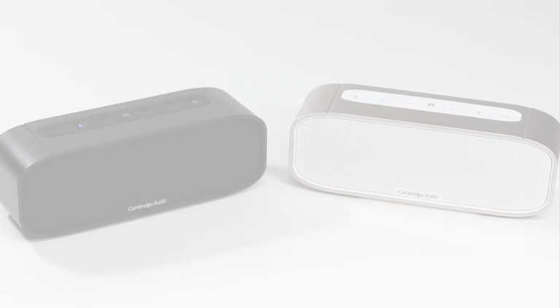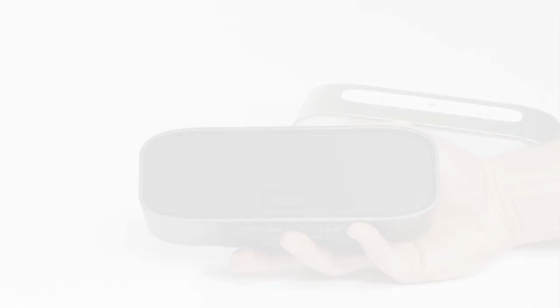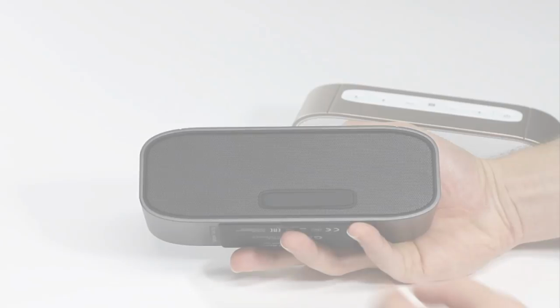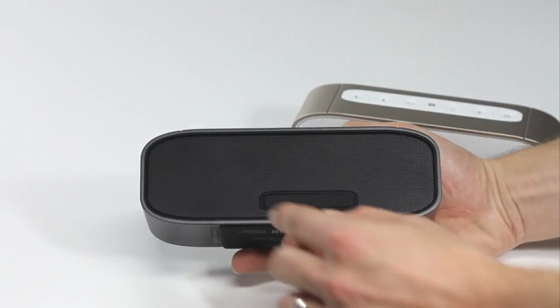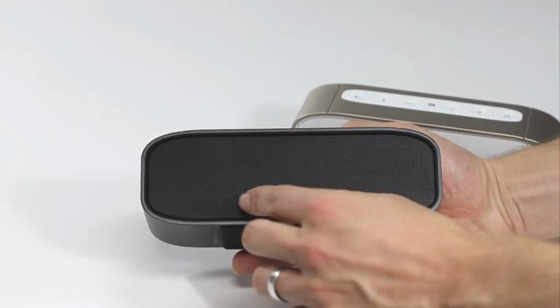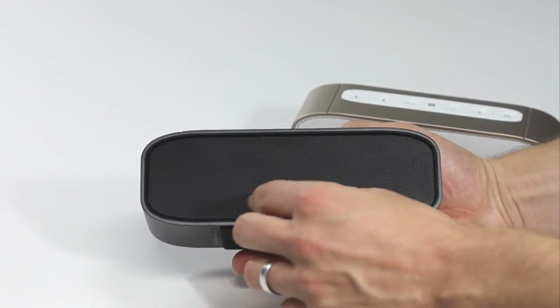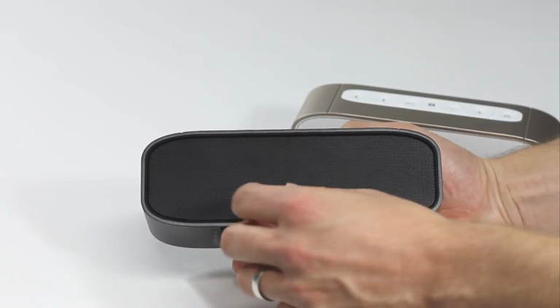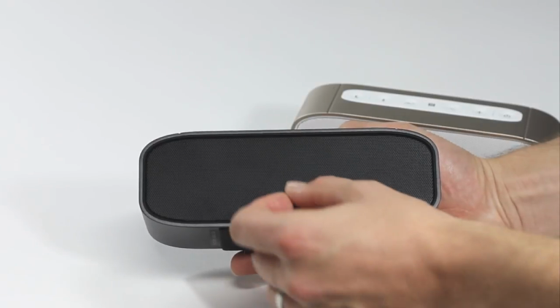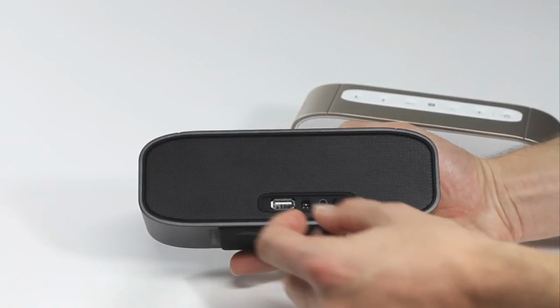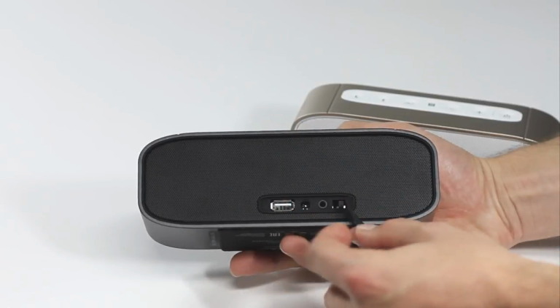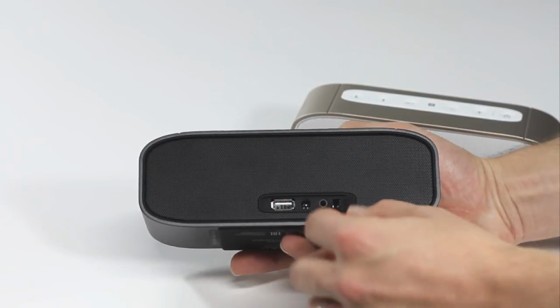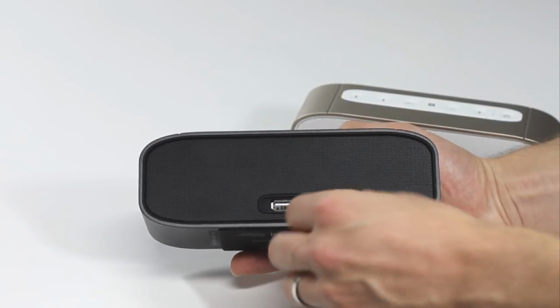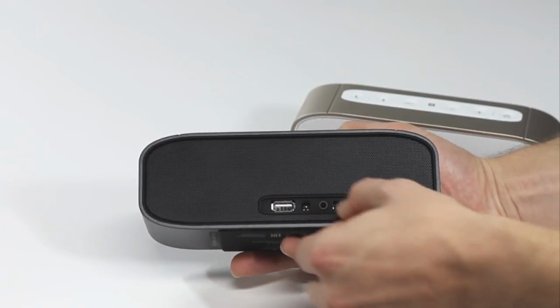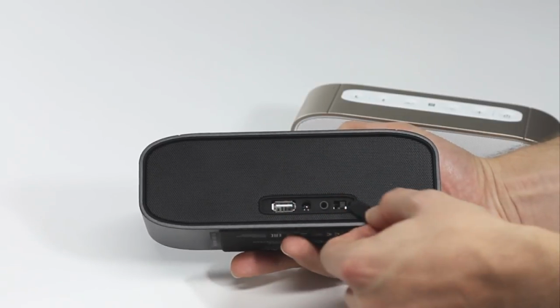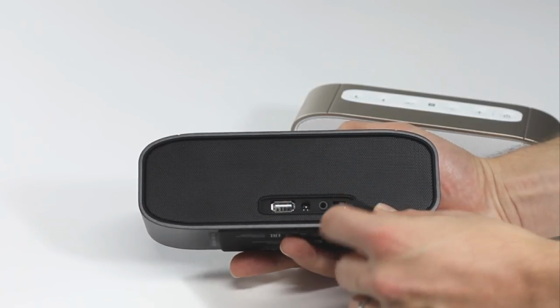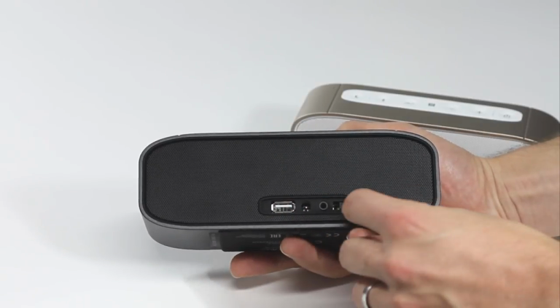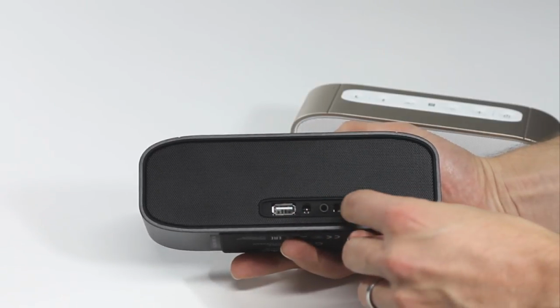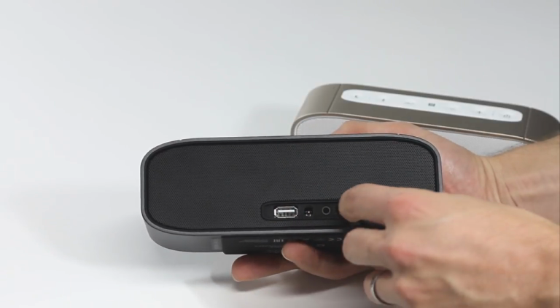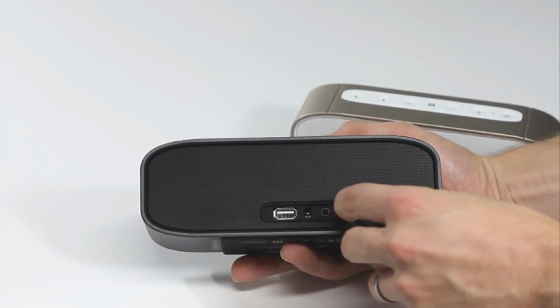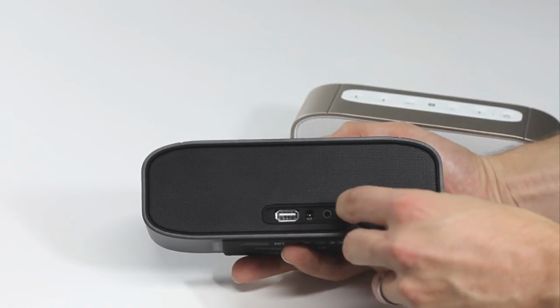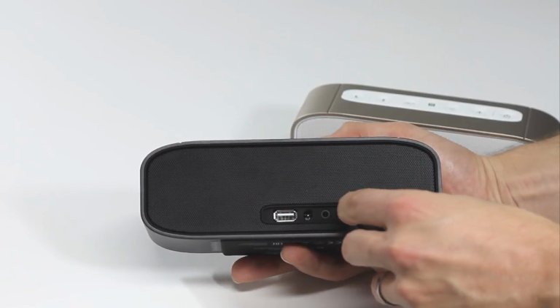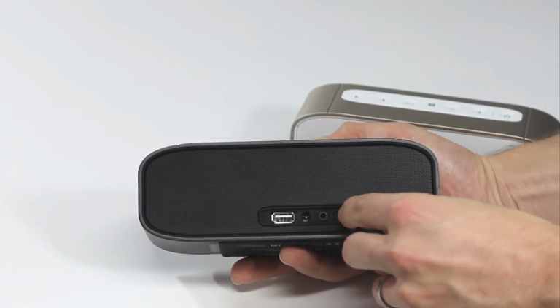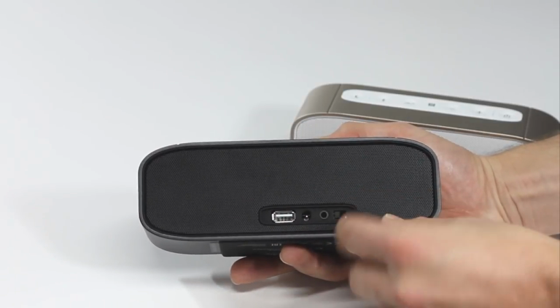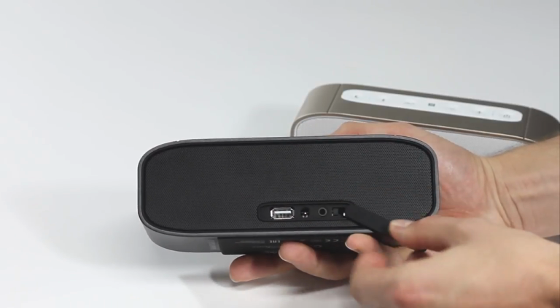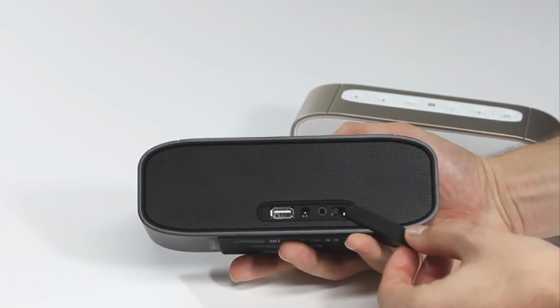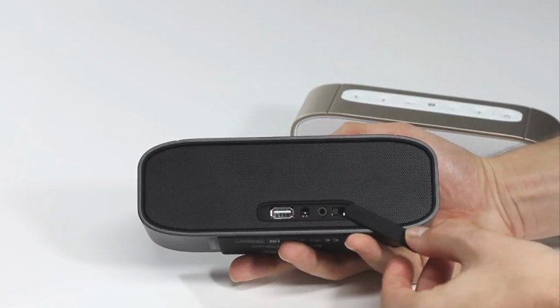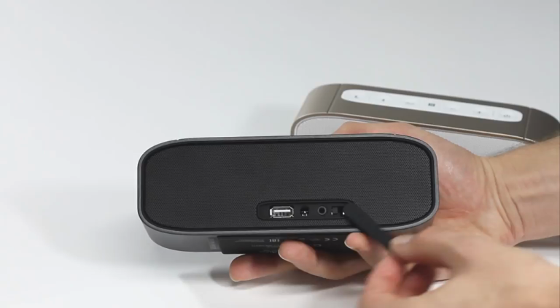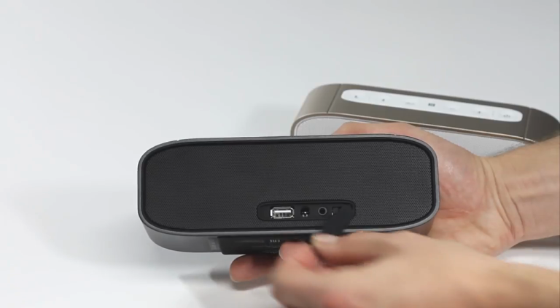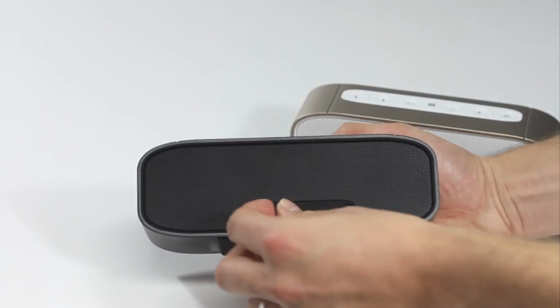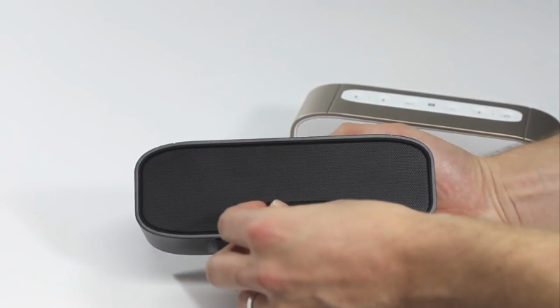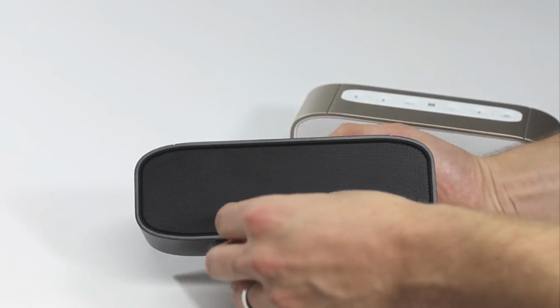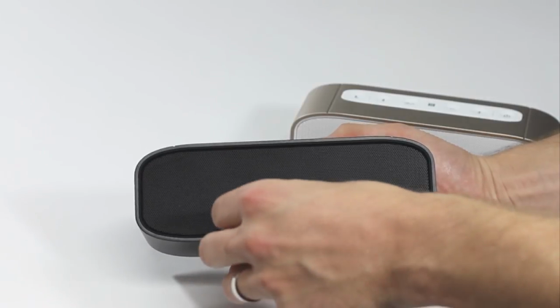If you wish to use them separately, simply set the mode switch back to the A setting on both G2 speakers. They will unsync with each other and you can use them individually again.